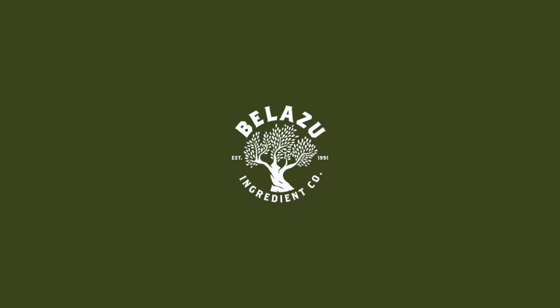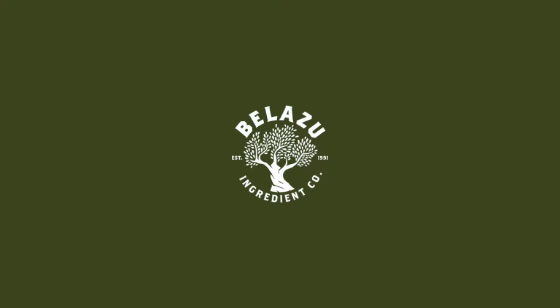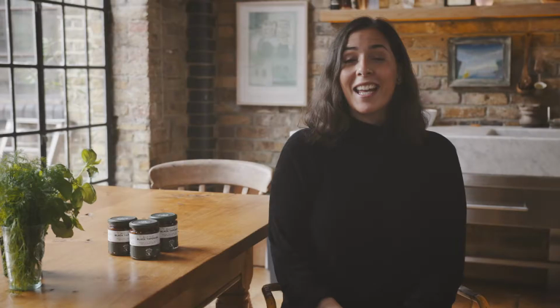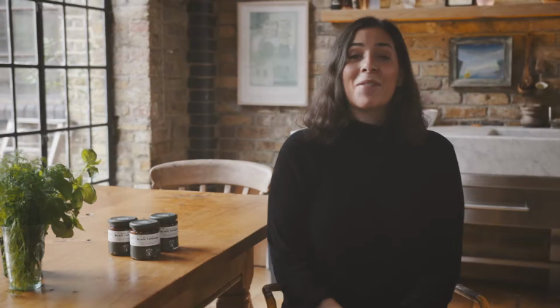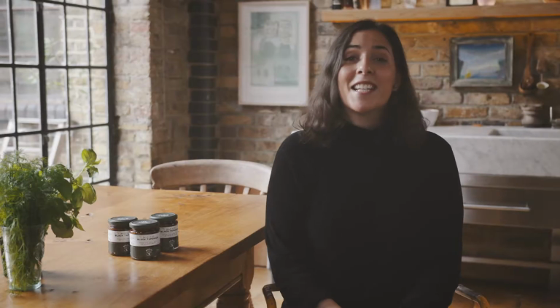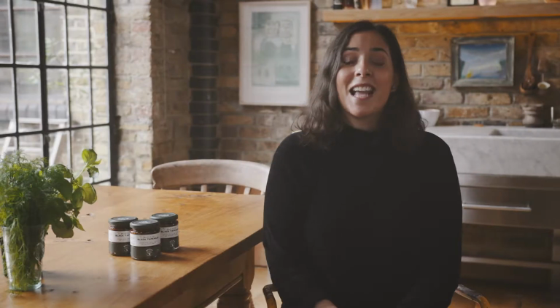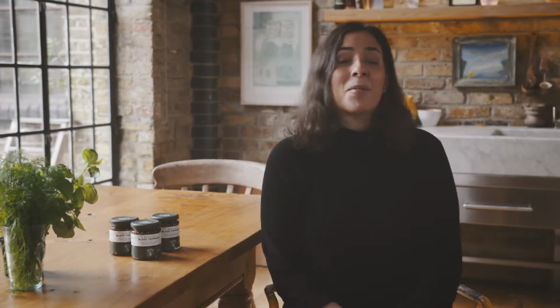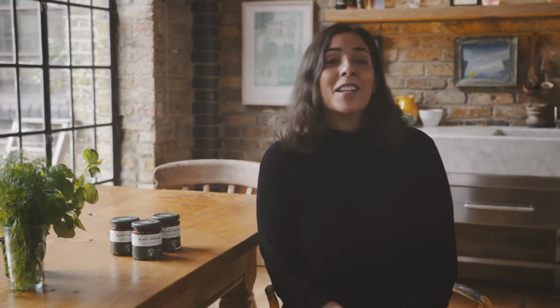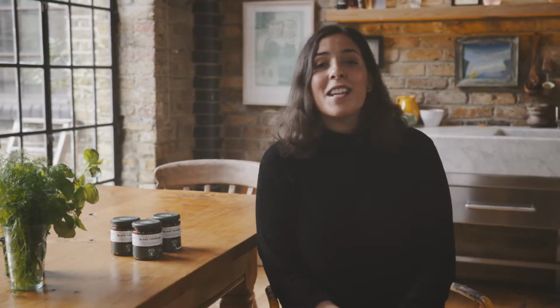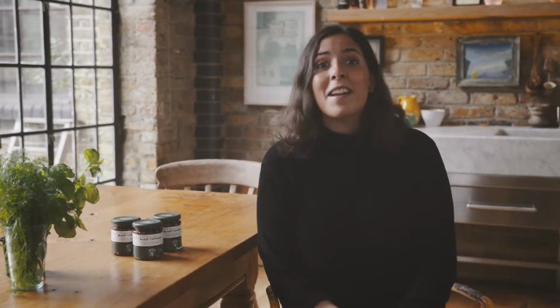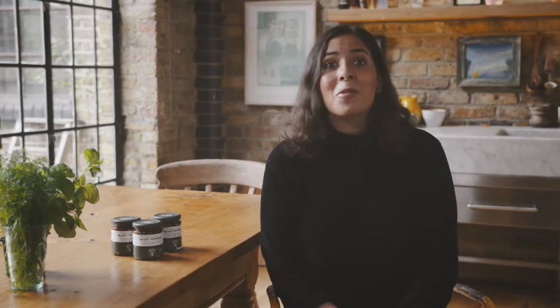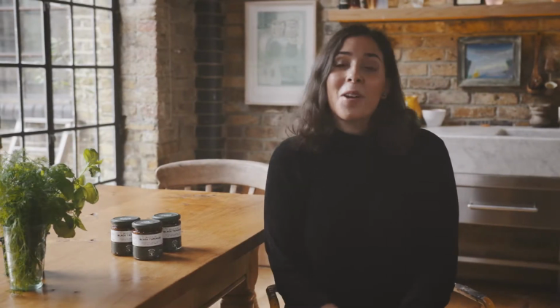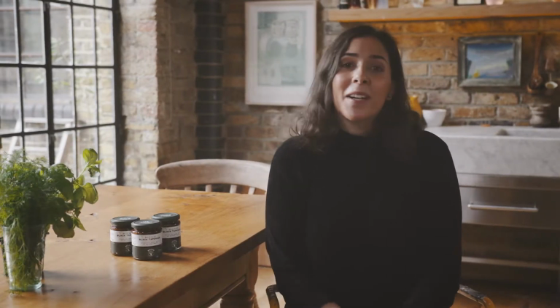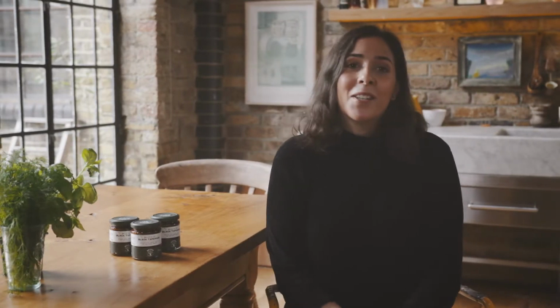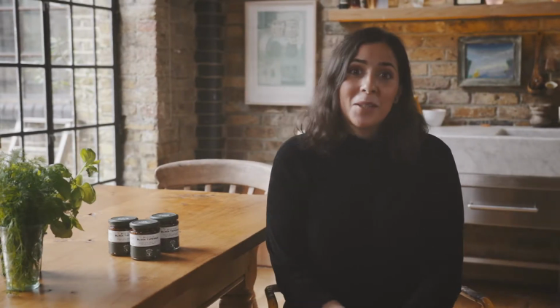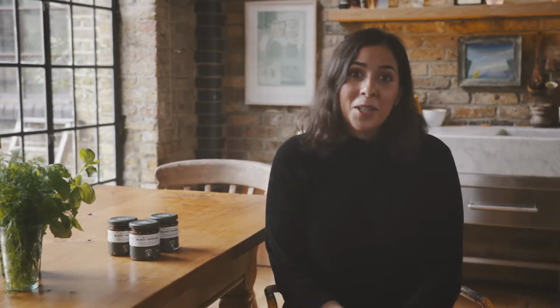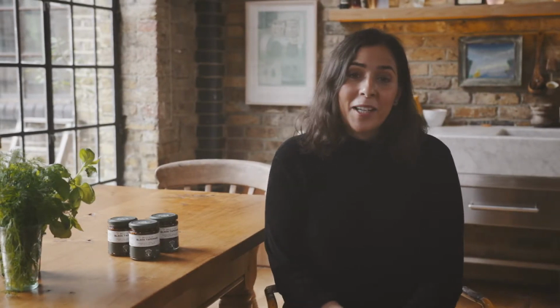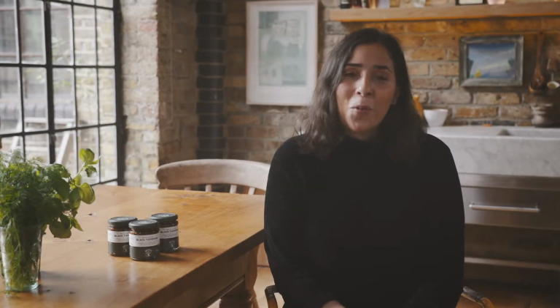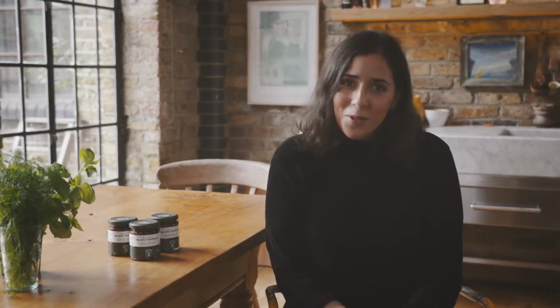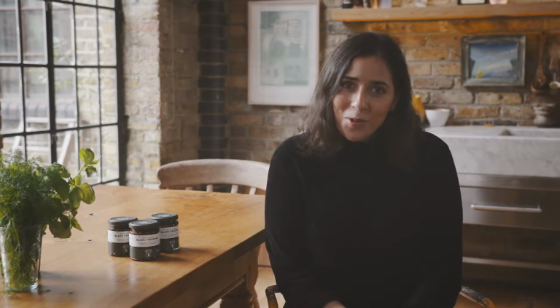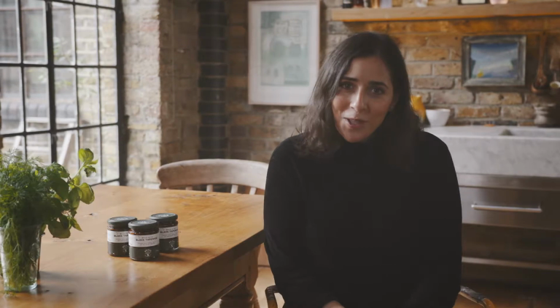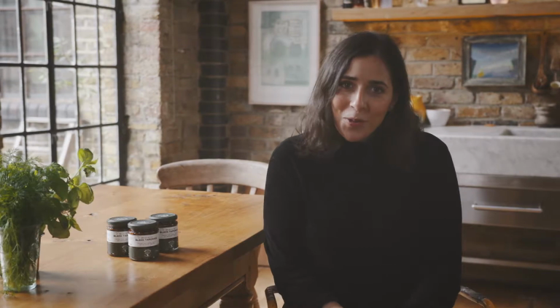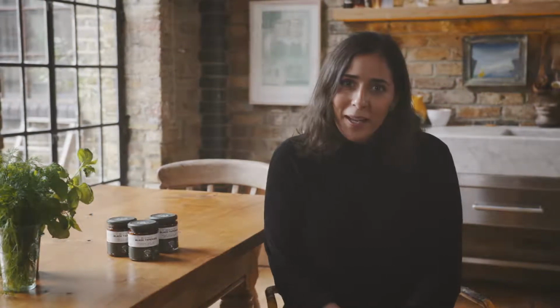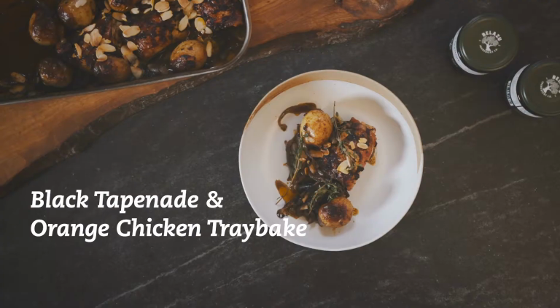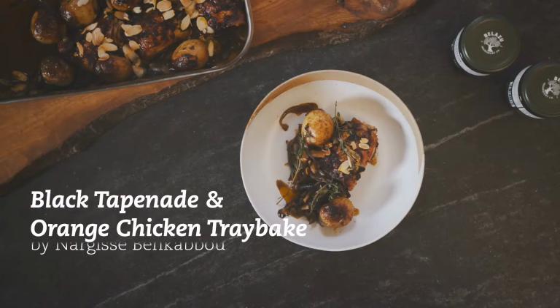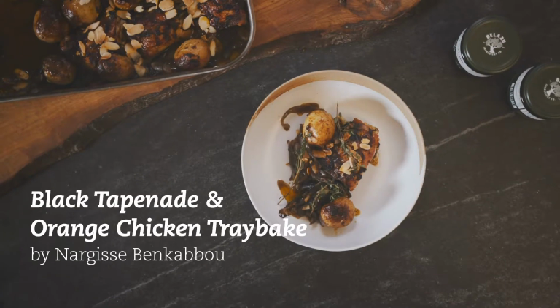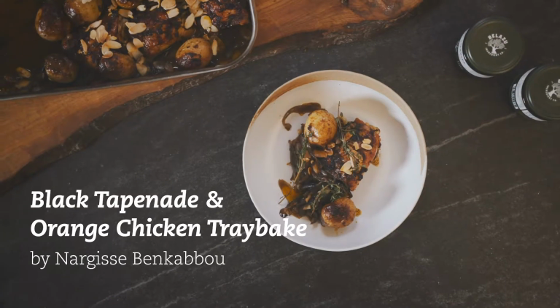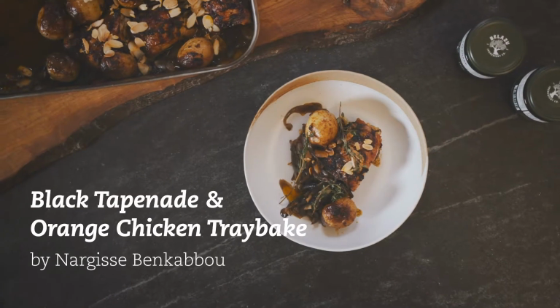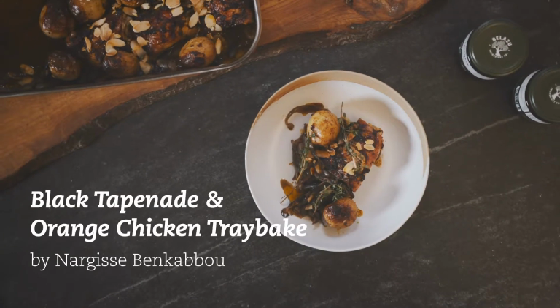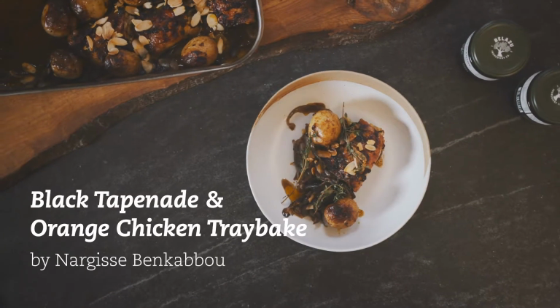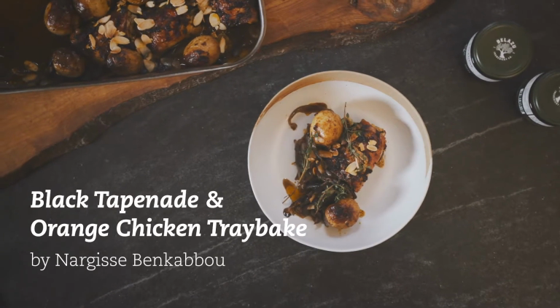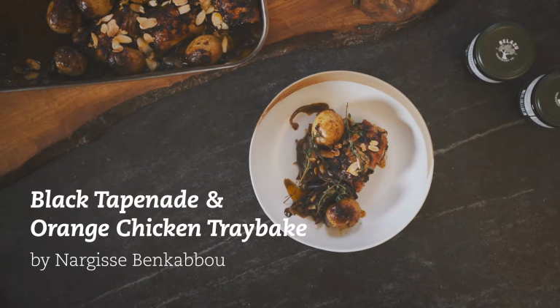Hi, I'm Nargis. I'm a Moroccan chef and food blogger, and today we're going to make a wonderful chicken tray bake with black tapenade and oranges.